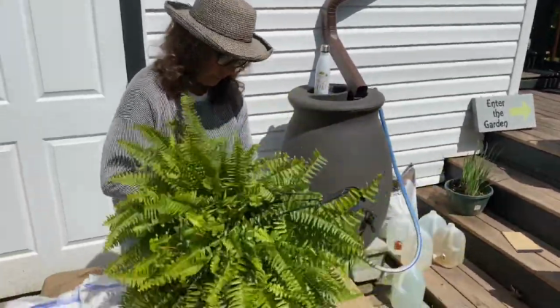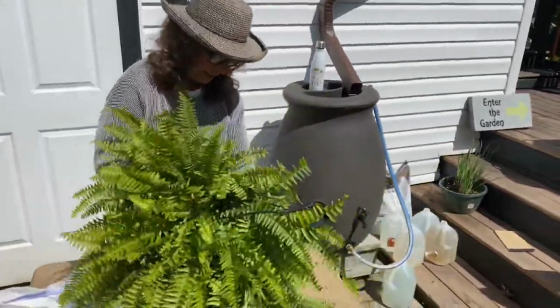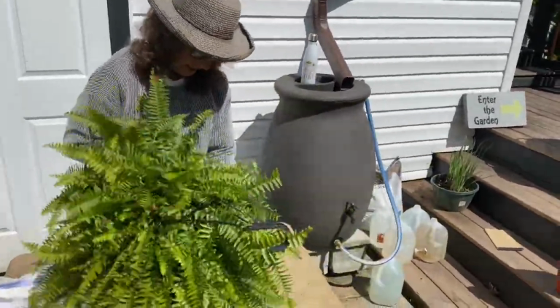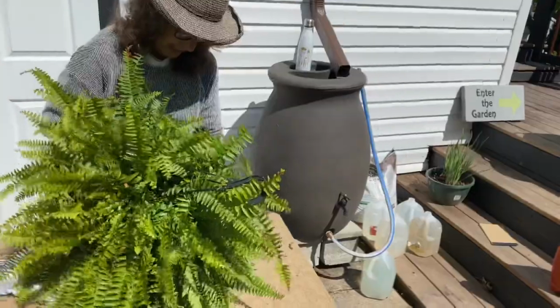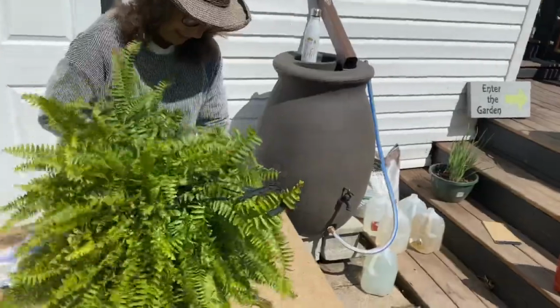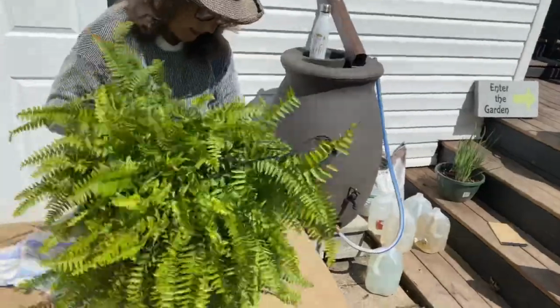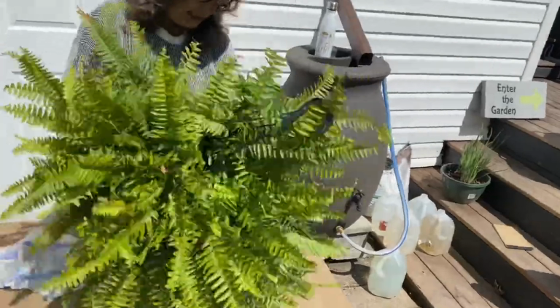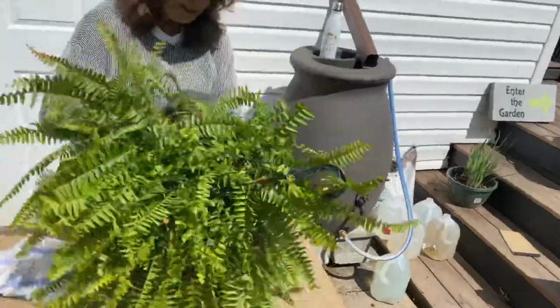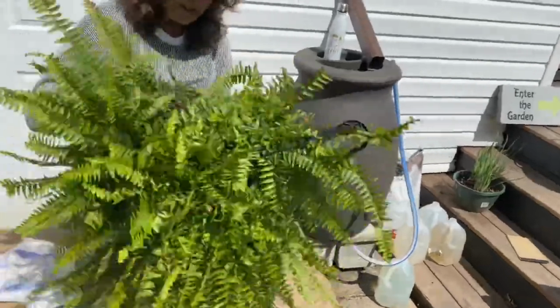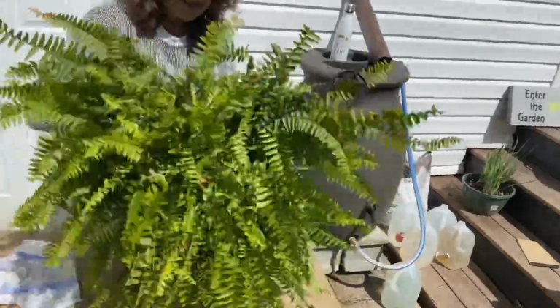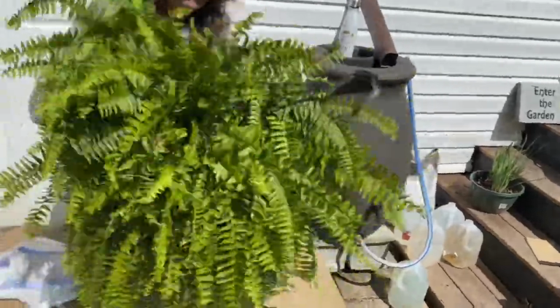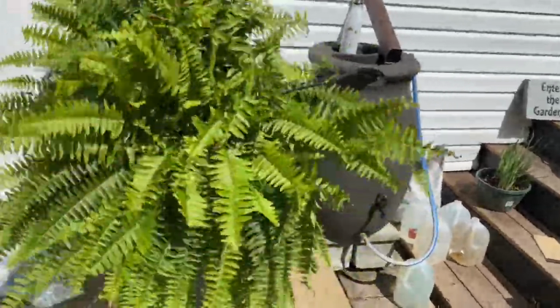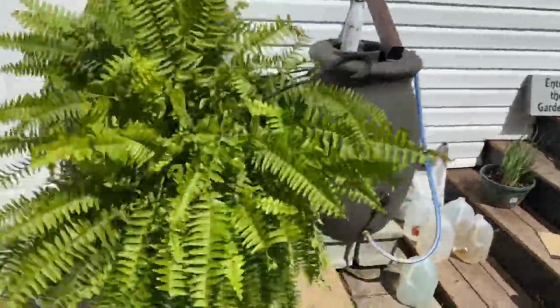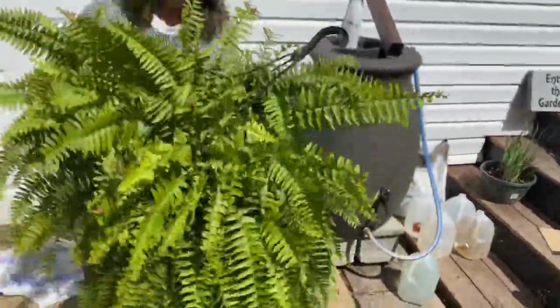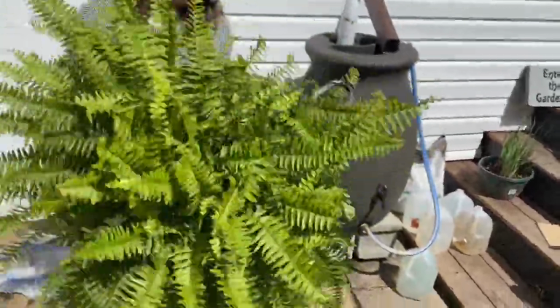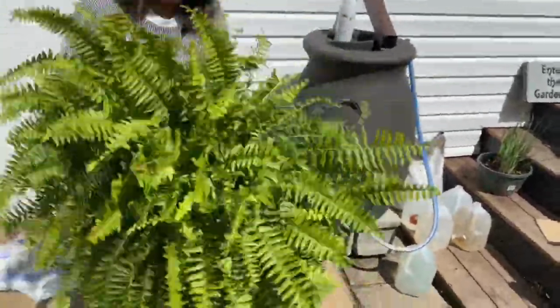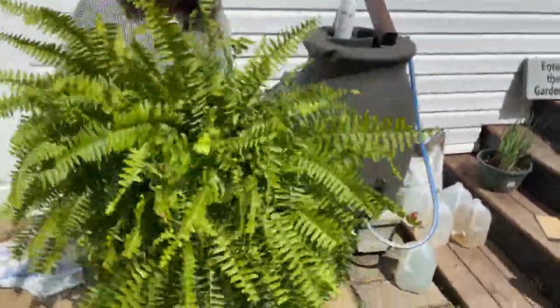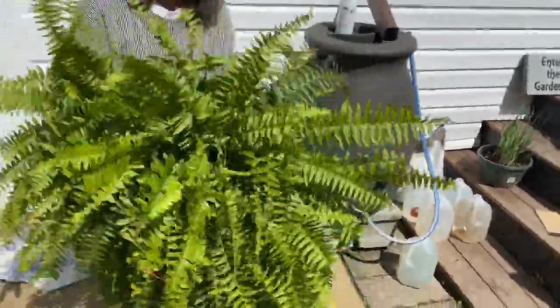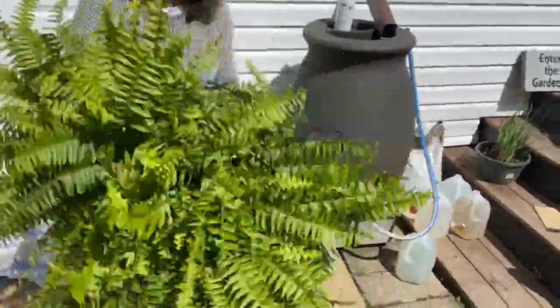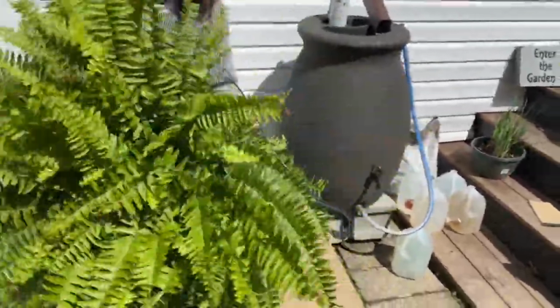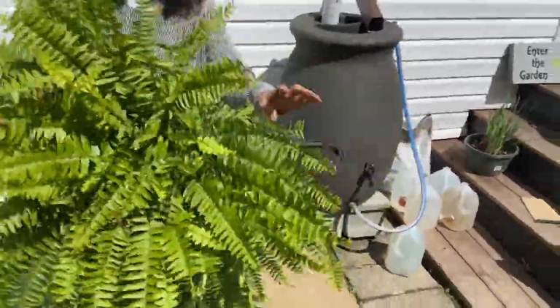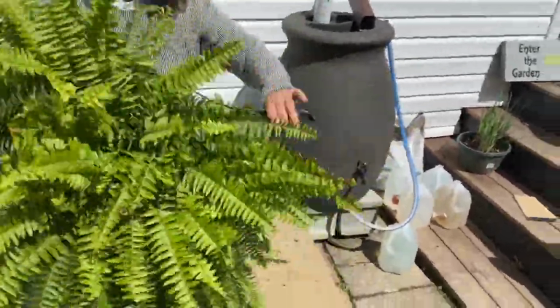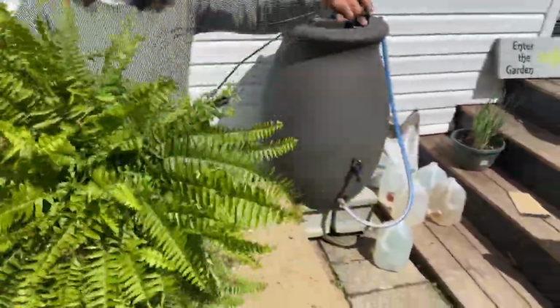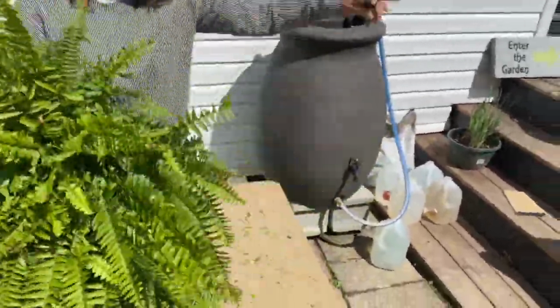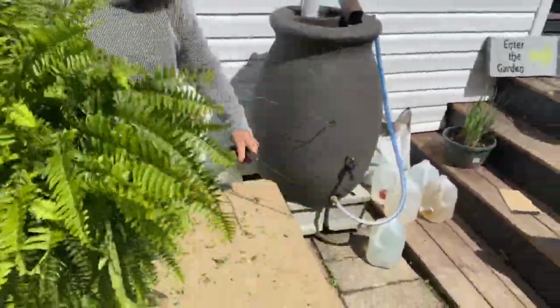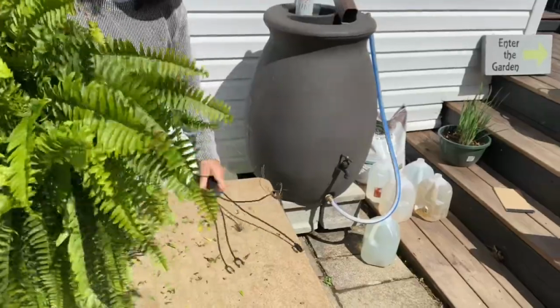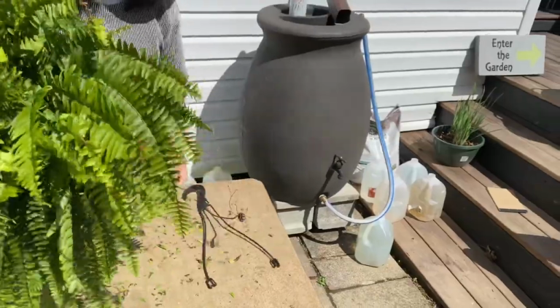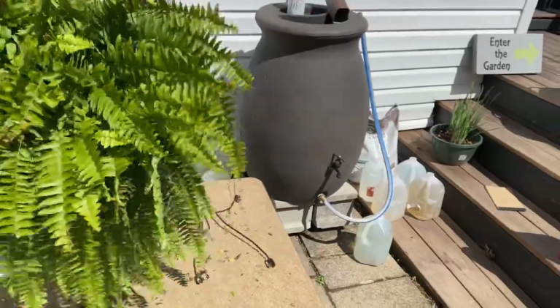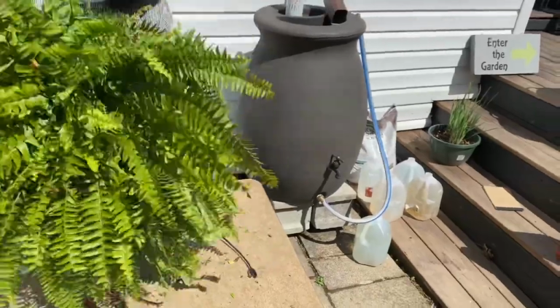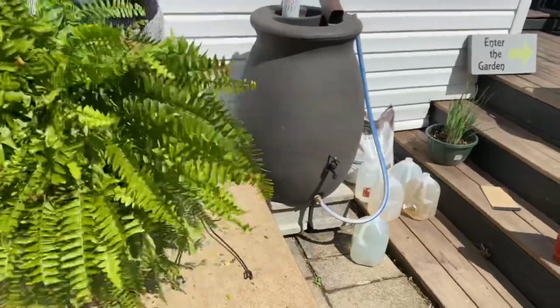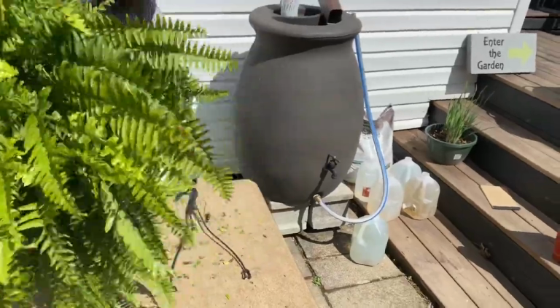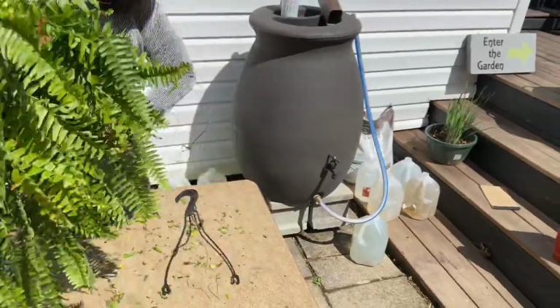Hopefully this one comes out like the other one did. Yep, there it comes. And that one's already unclipped.